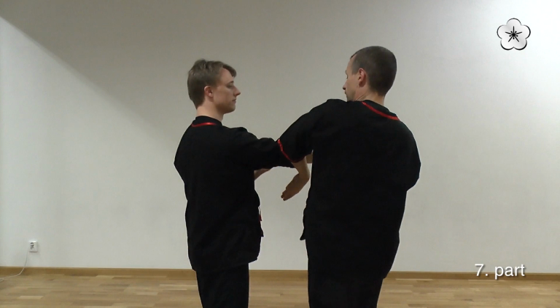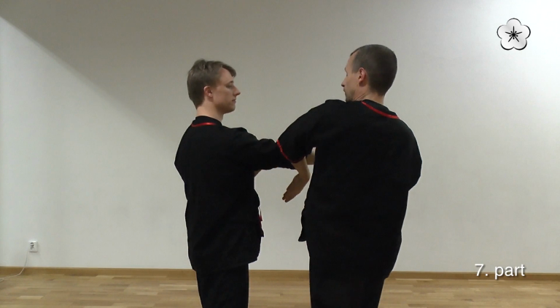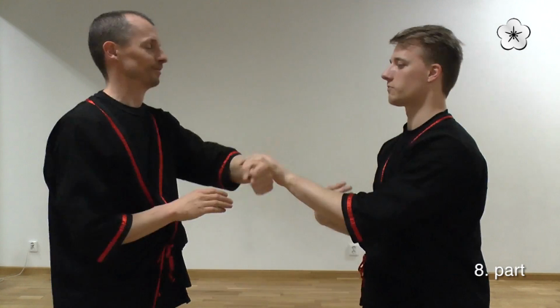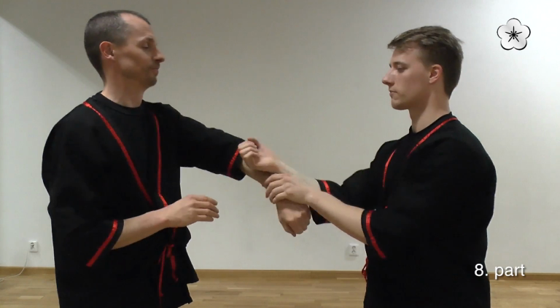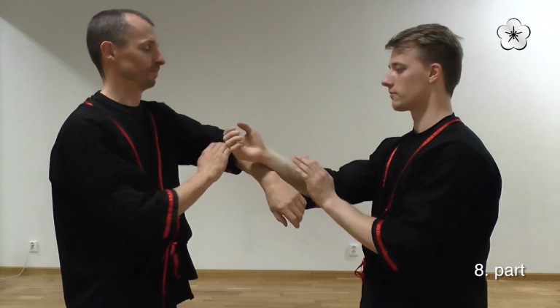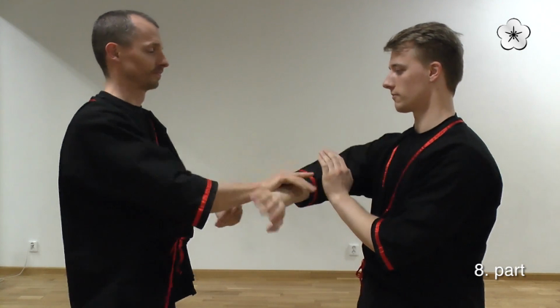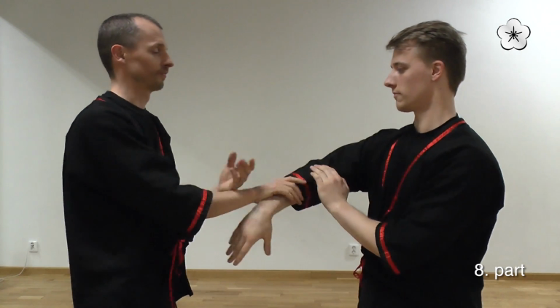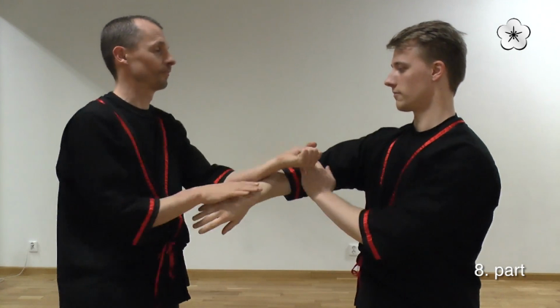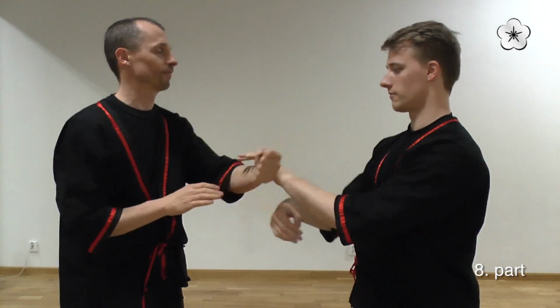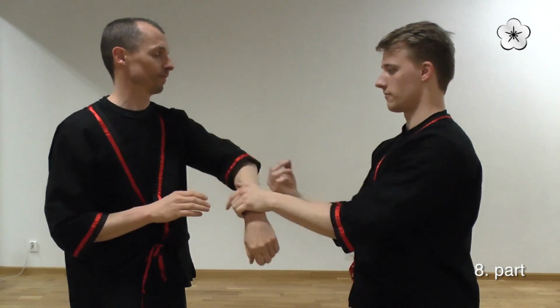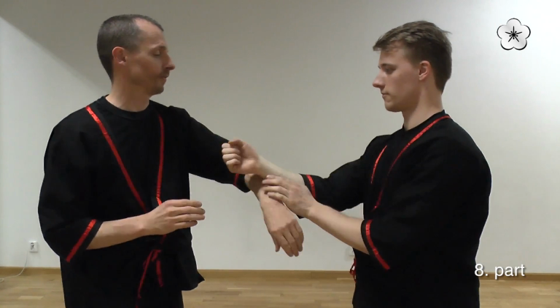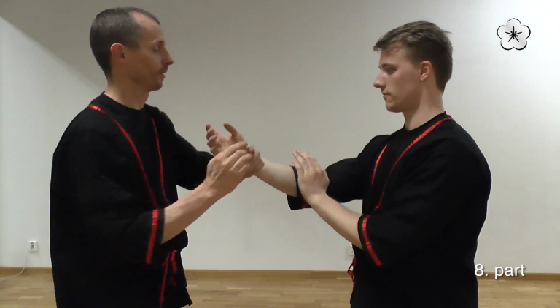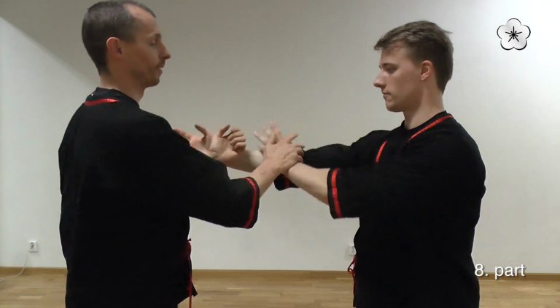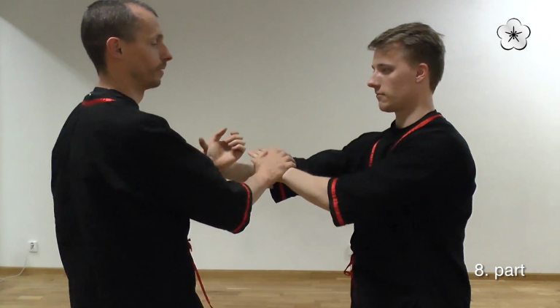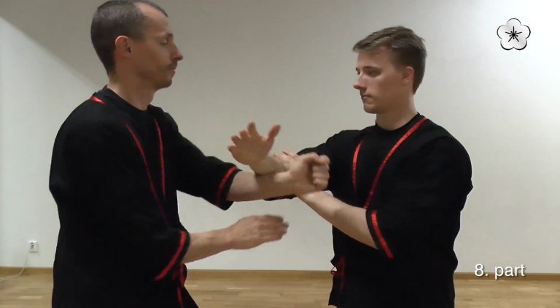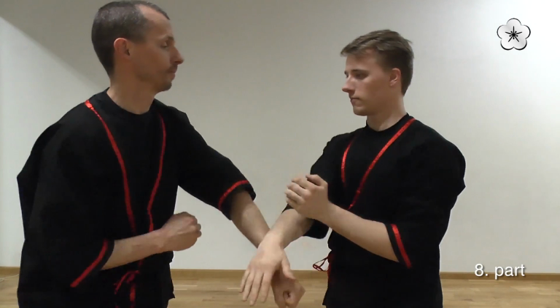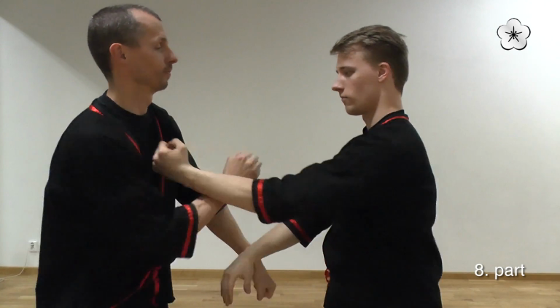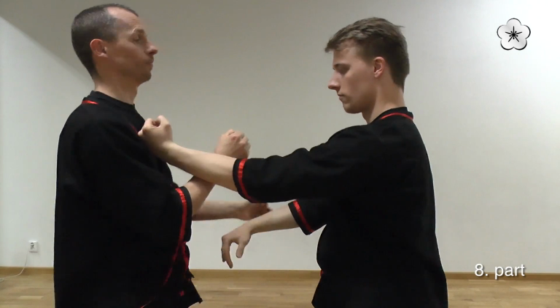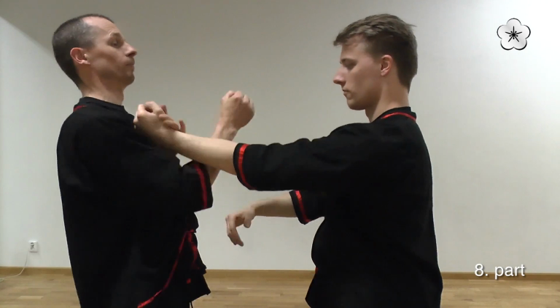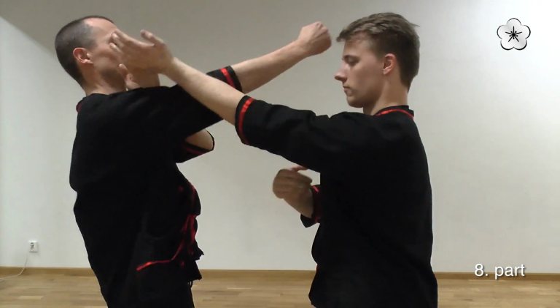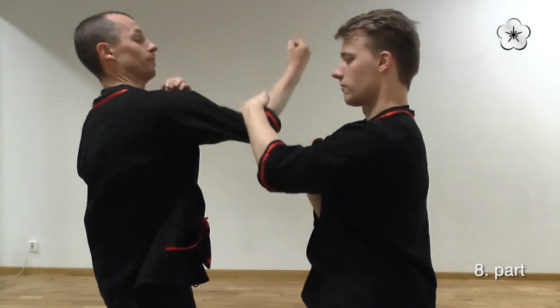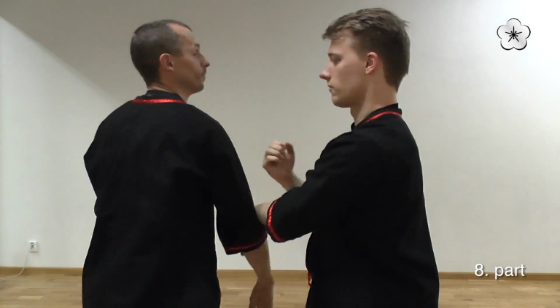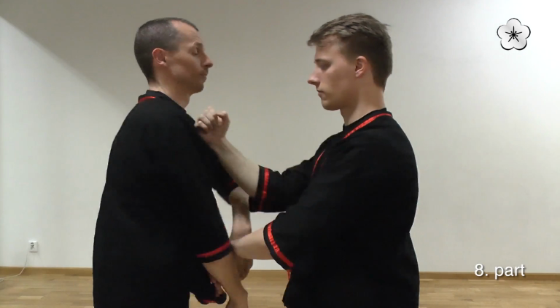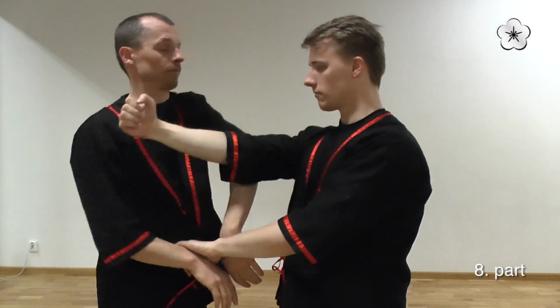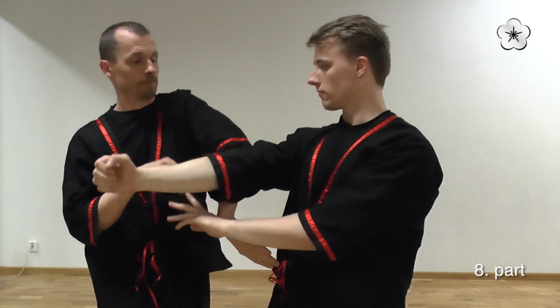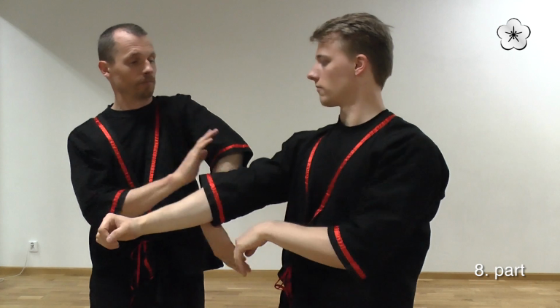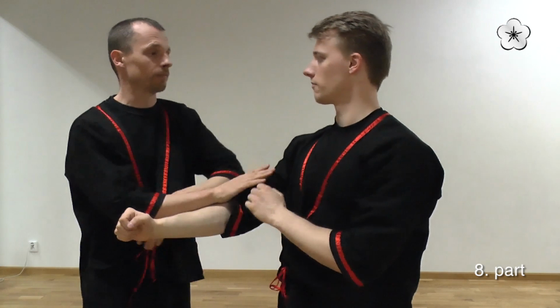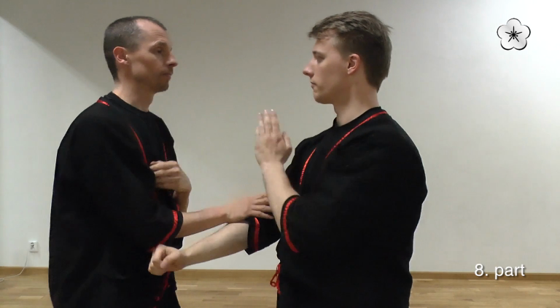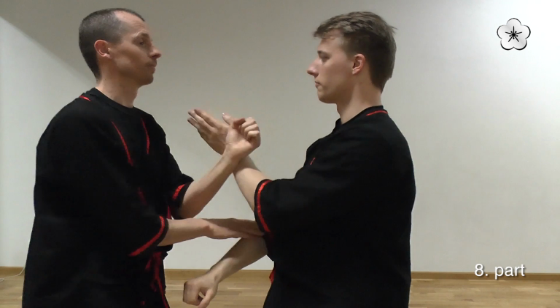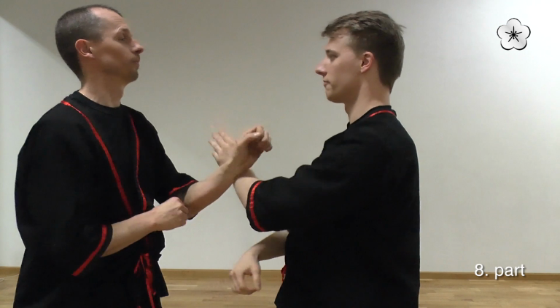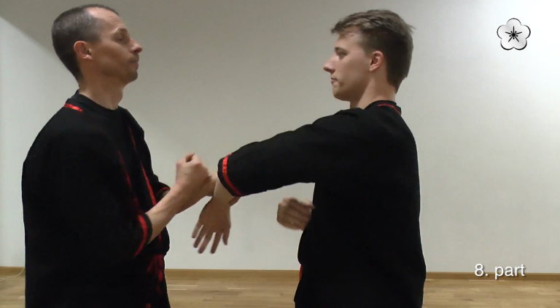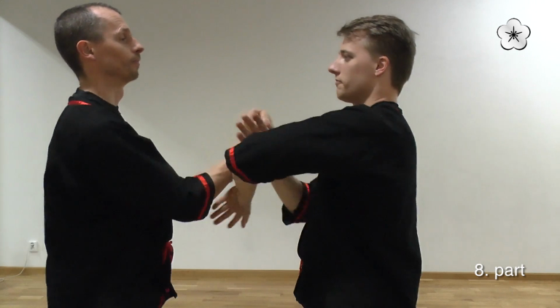And finally, we'll get into the normal Chichun motion, continuing the section.